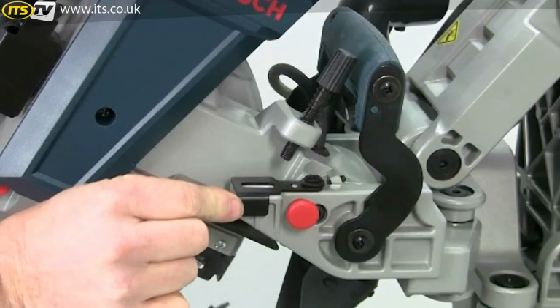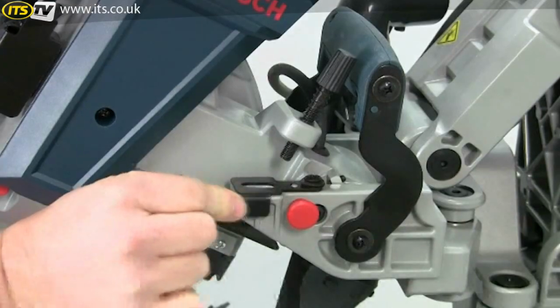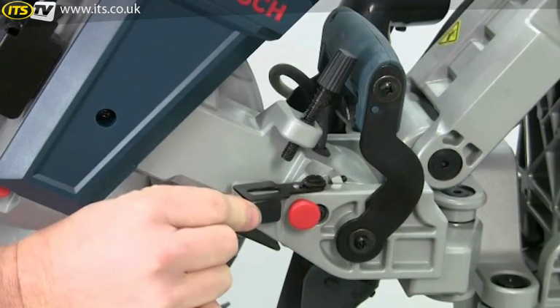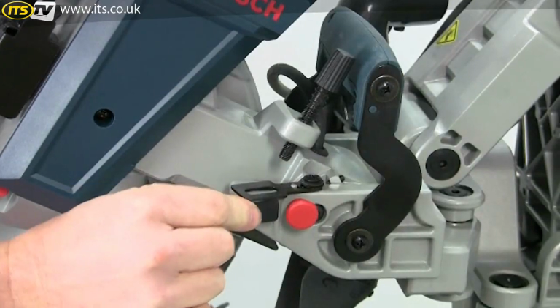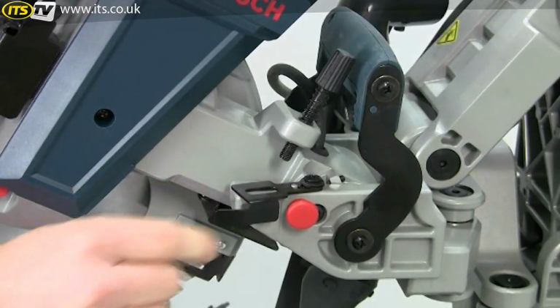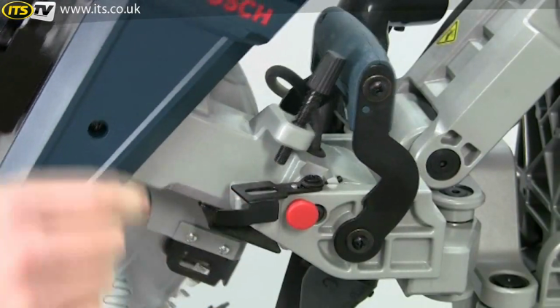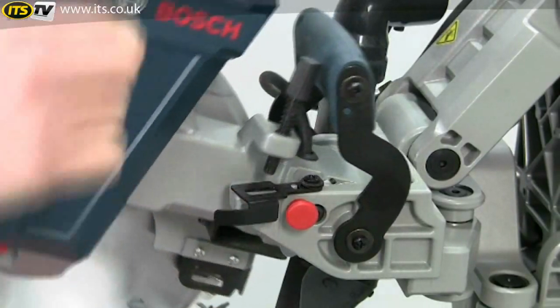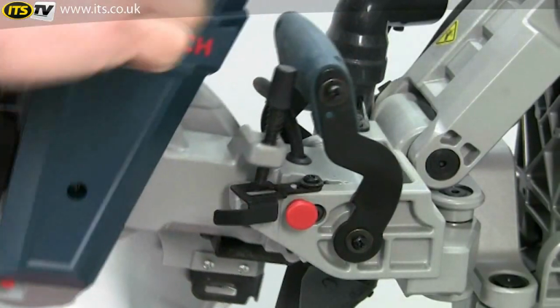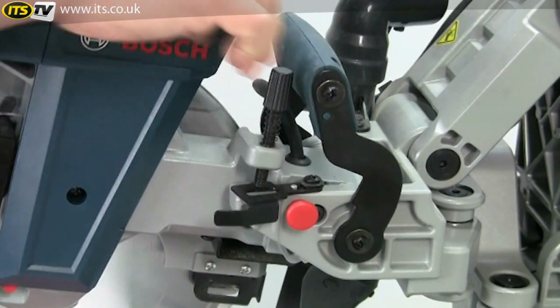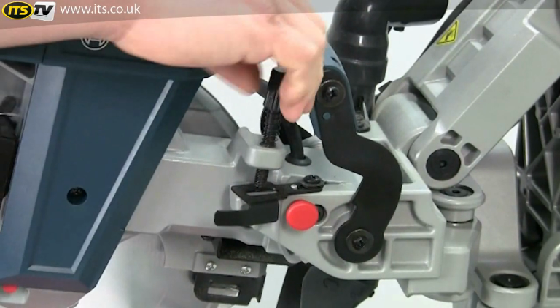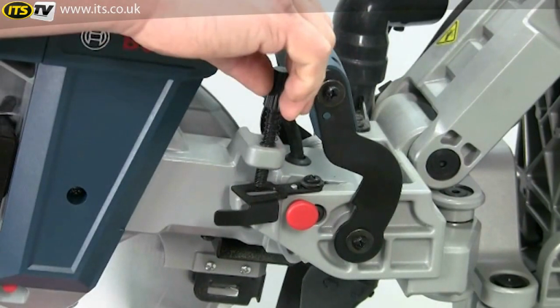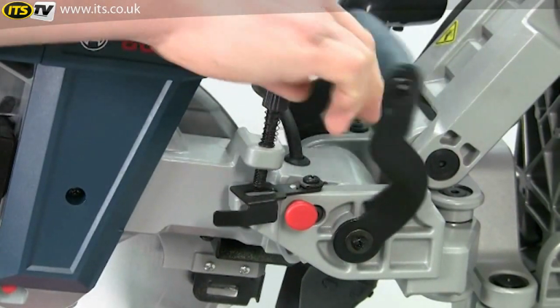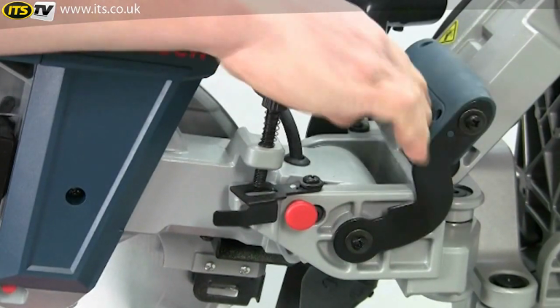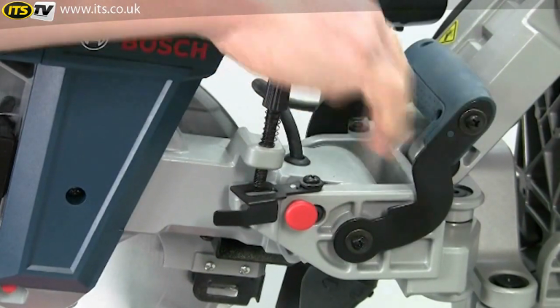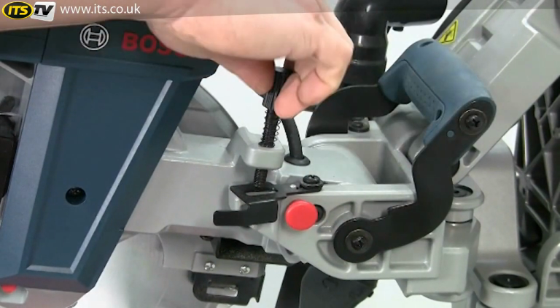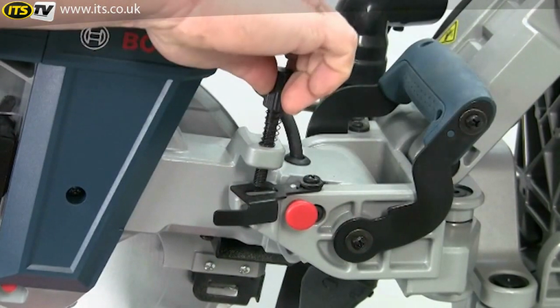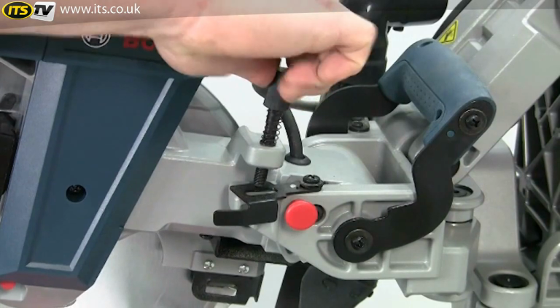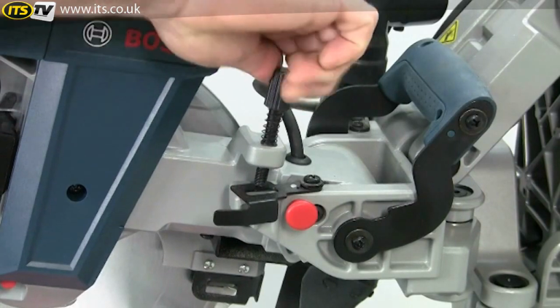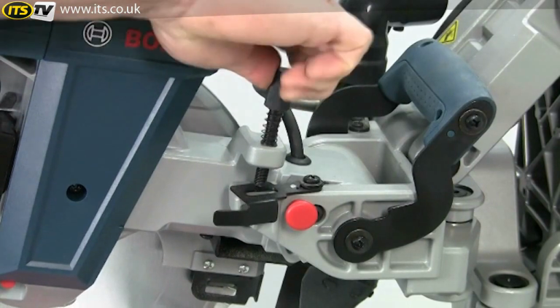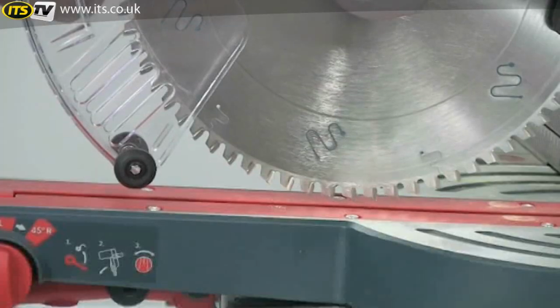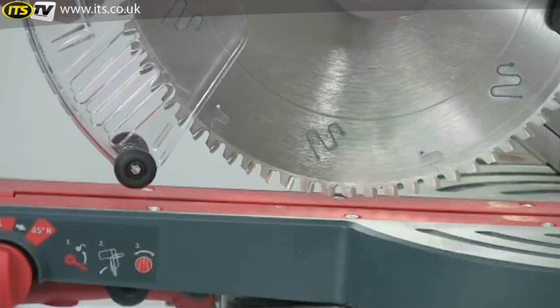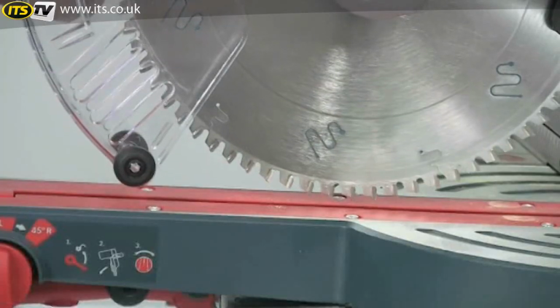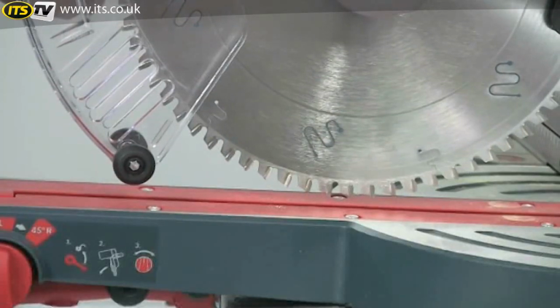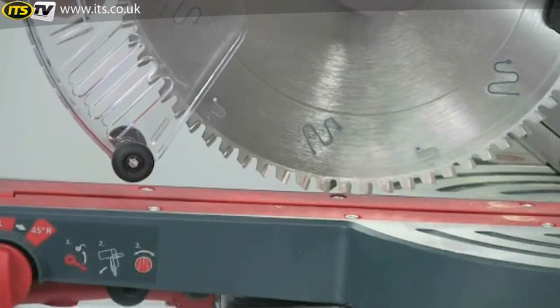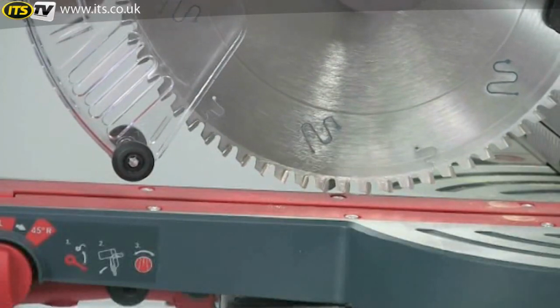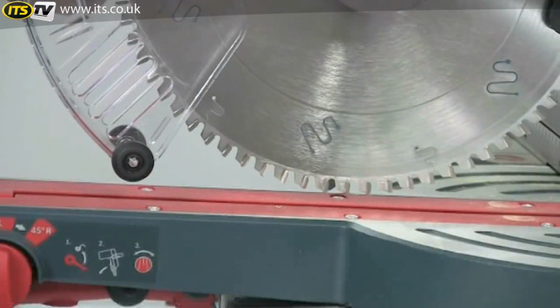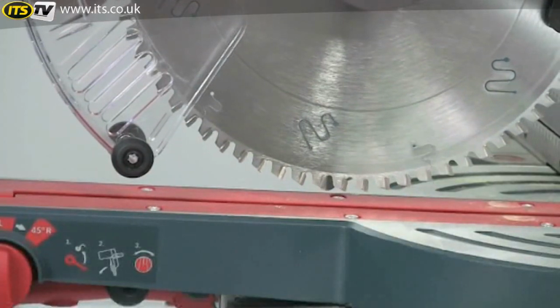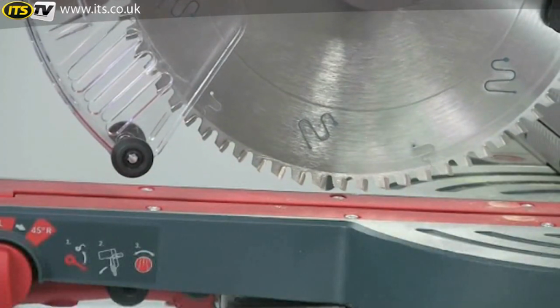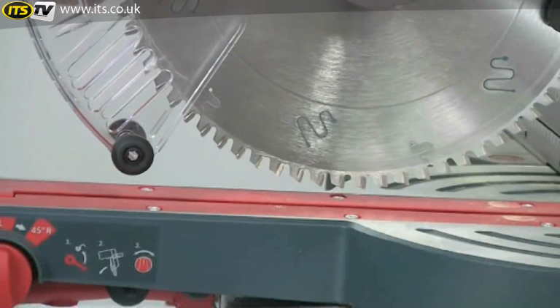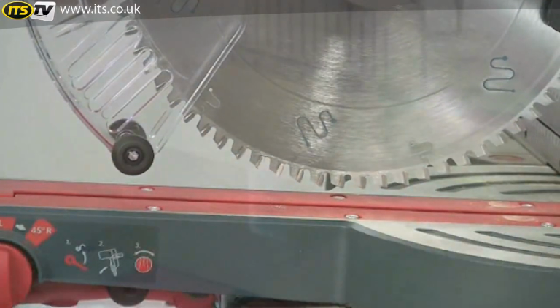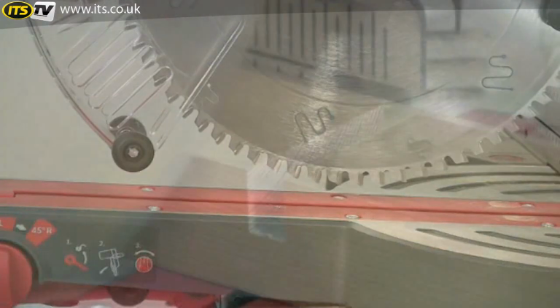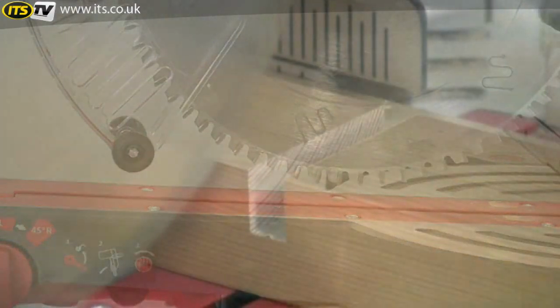A very simple tenoning stop that controls the depth of cut can be quickly engaged for joint or trench cutting.